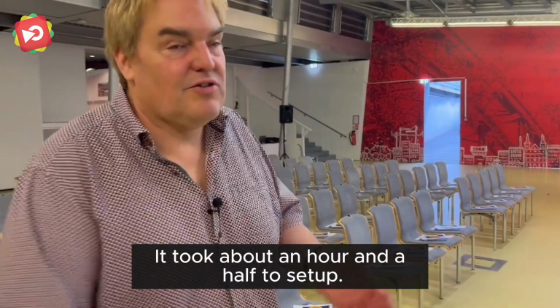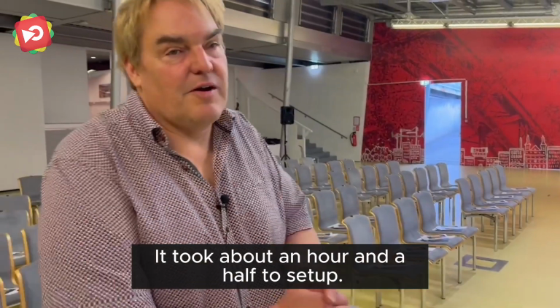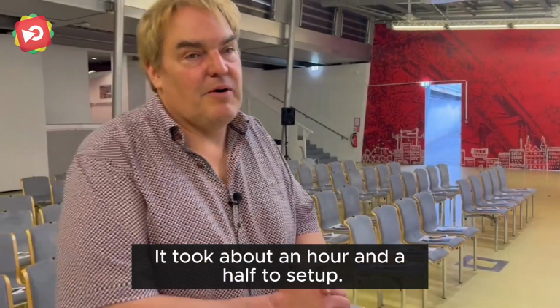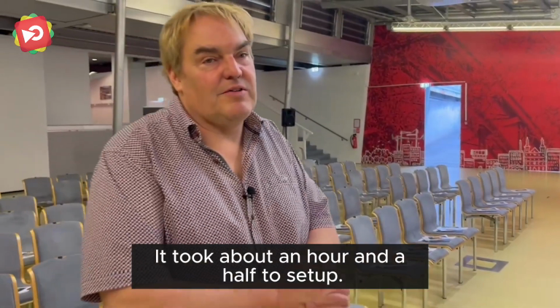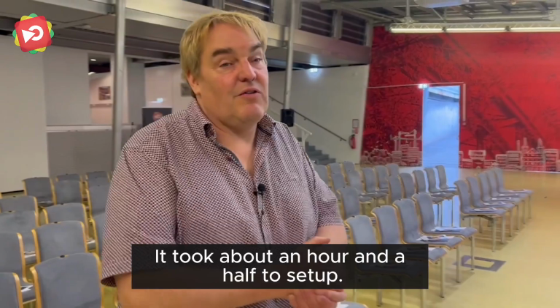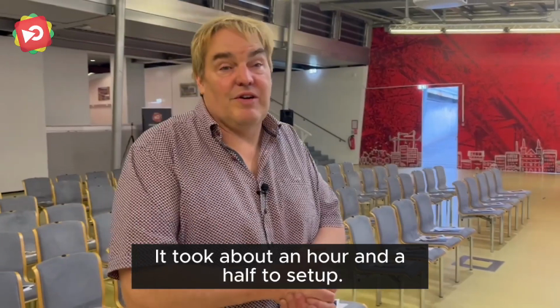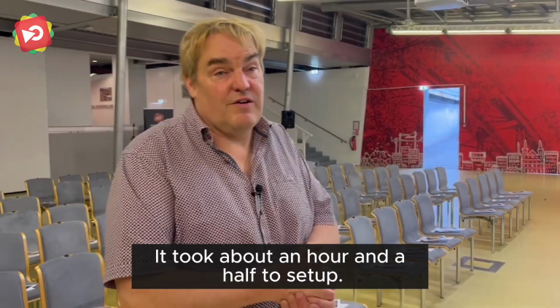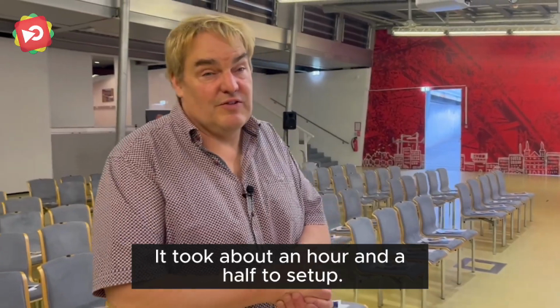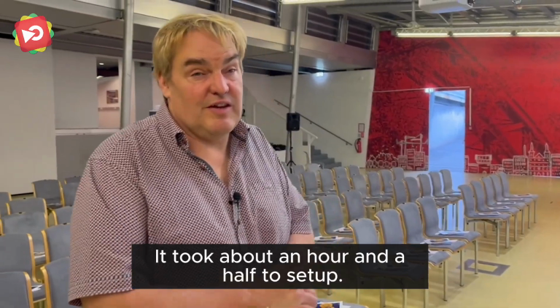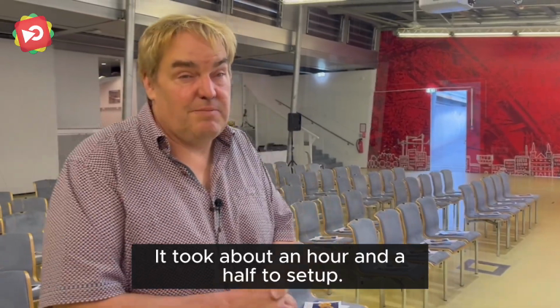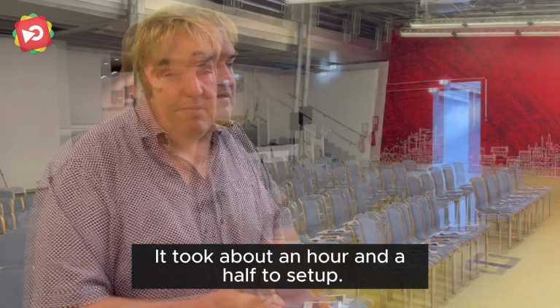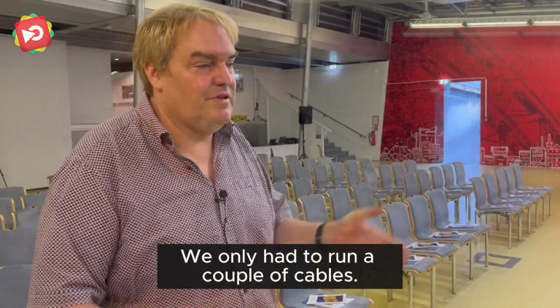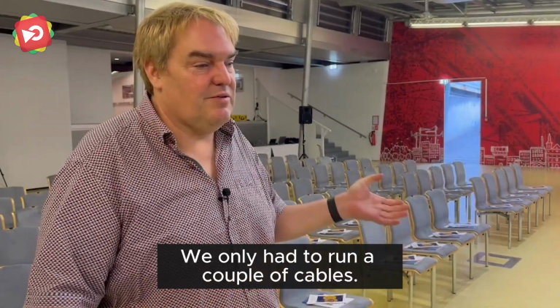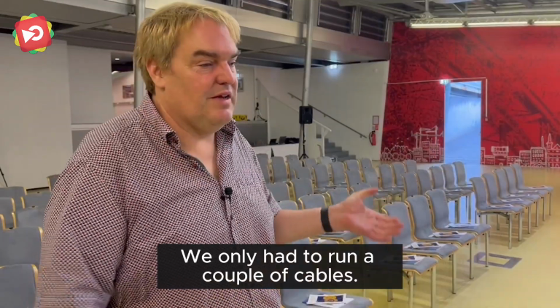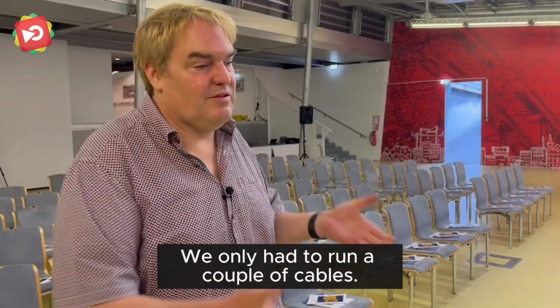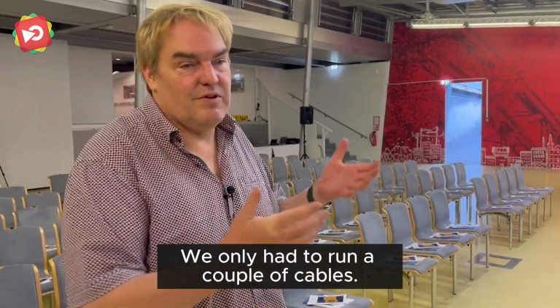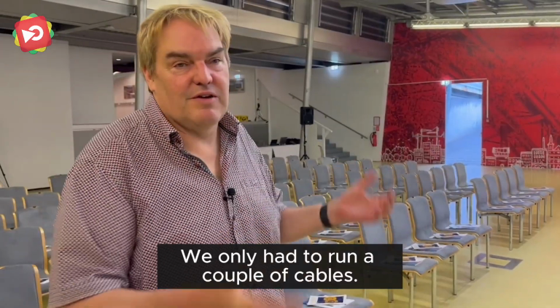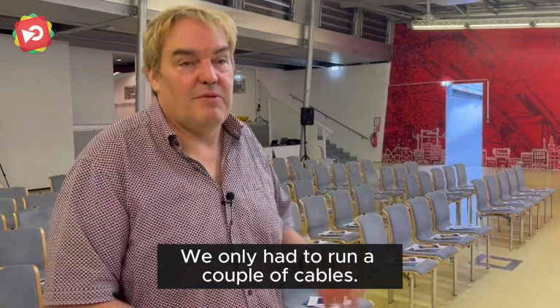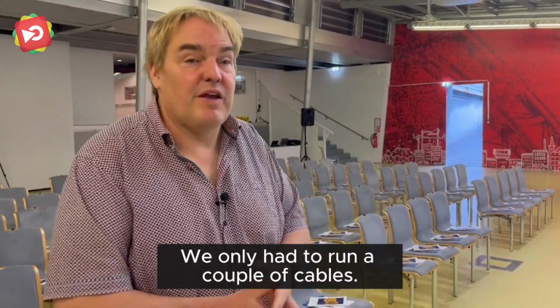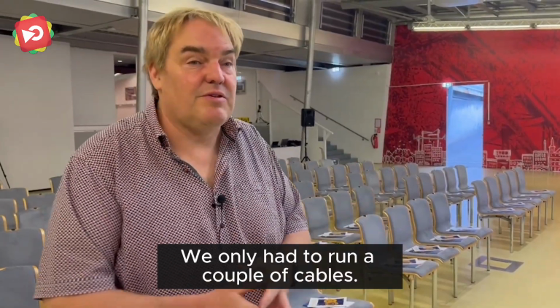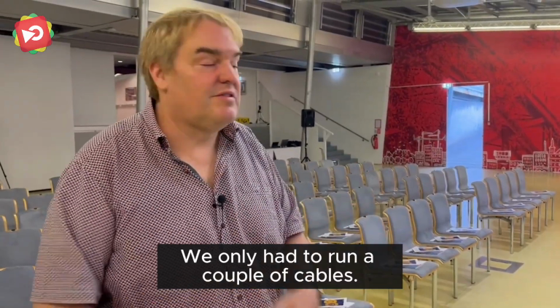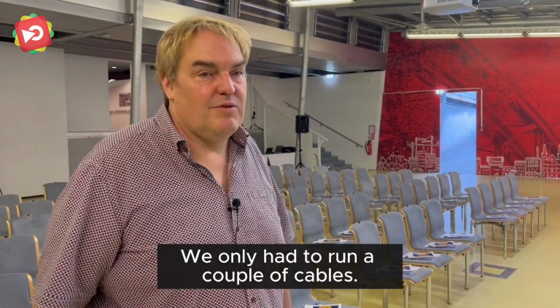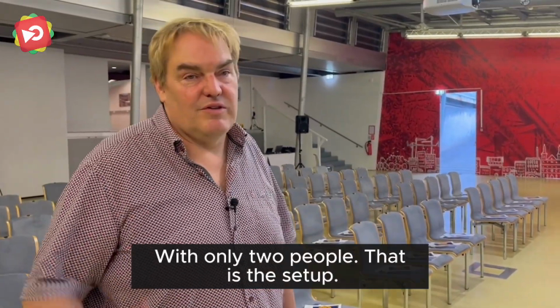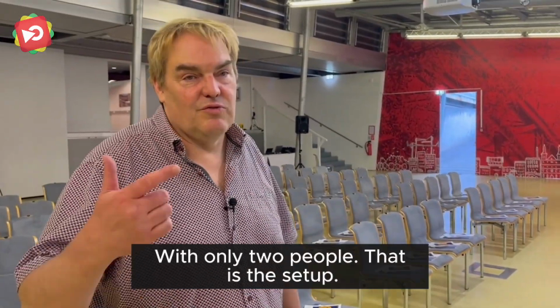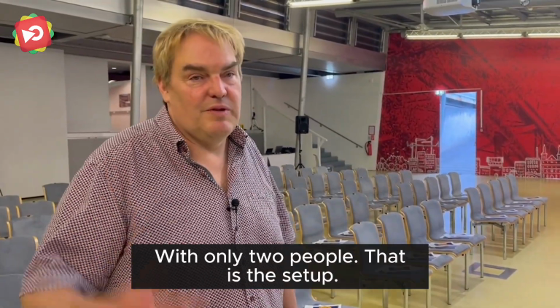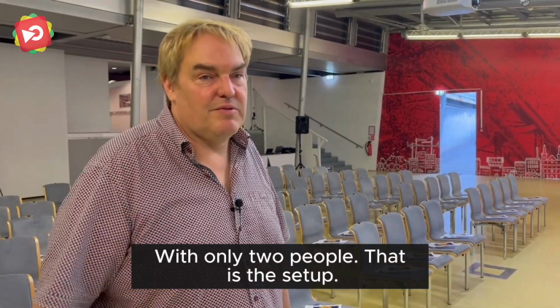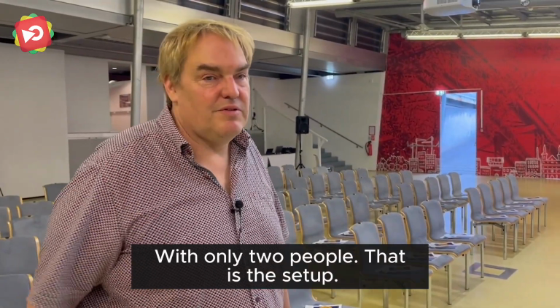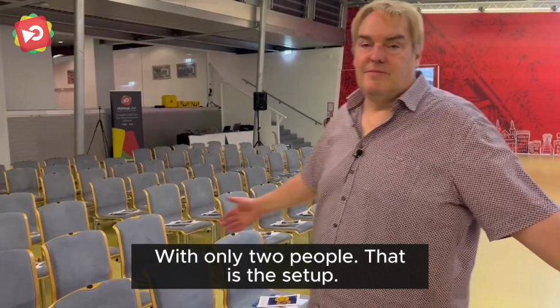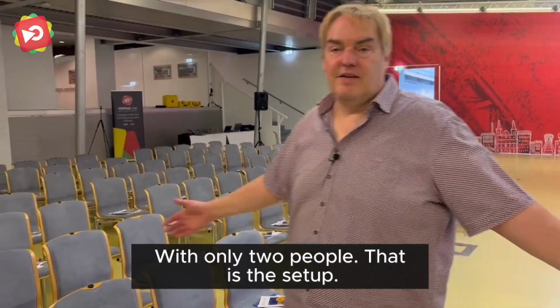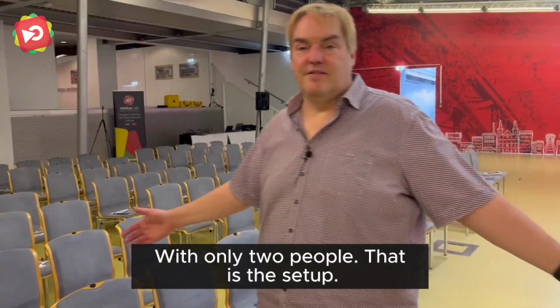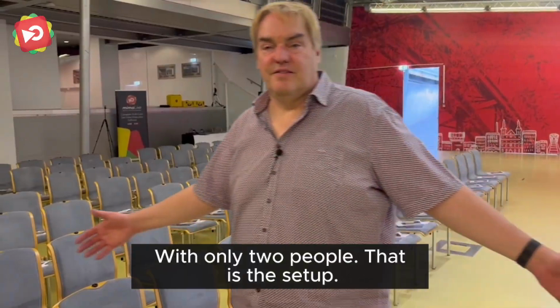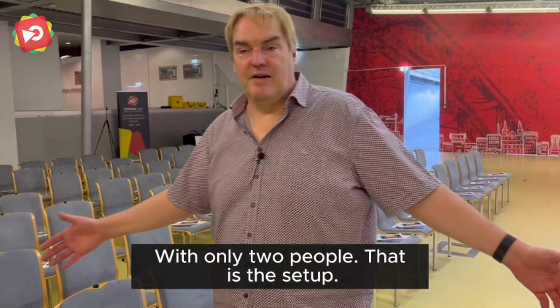It took about an hour and a half to set up. We only had to run a couple of cables with only two people. That is the setup.